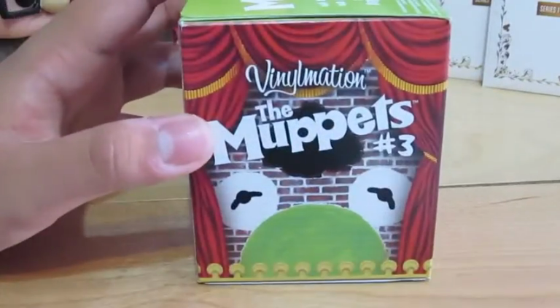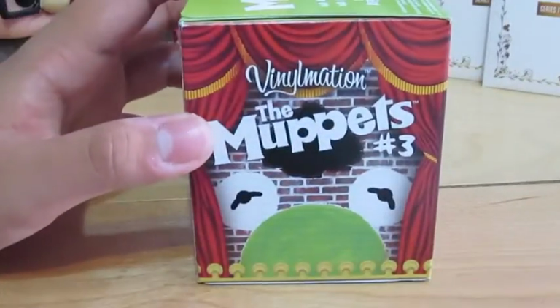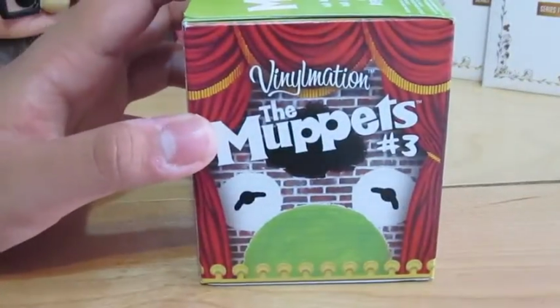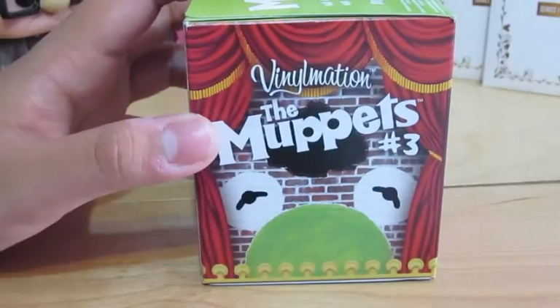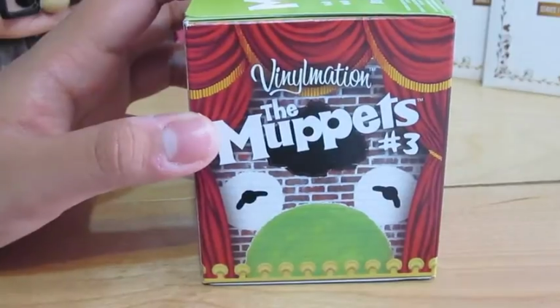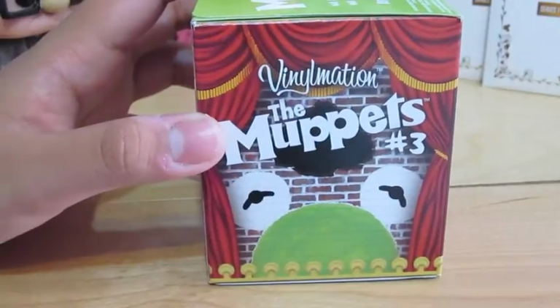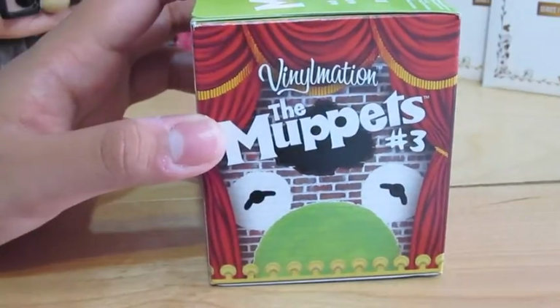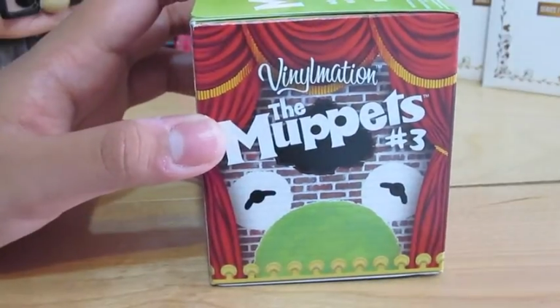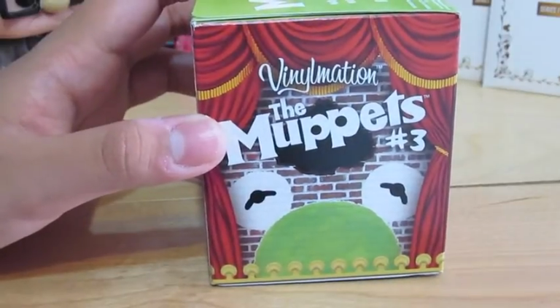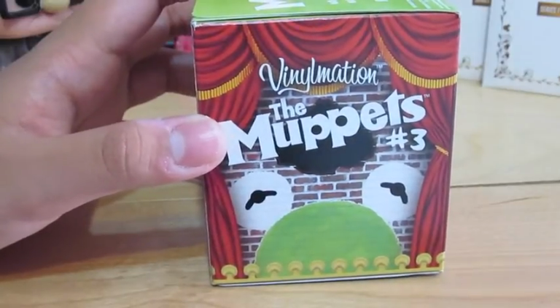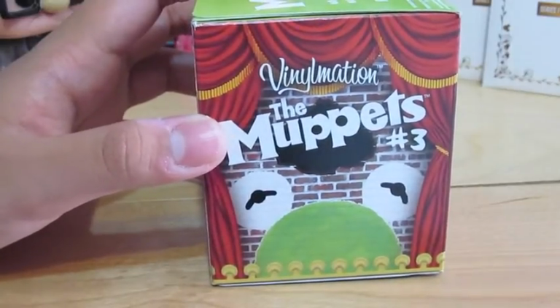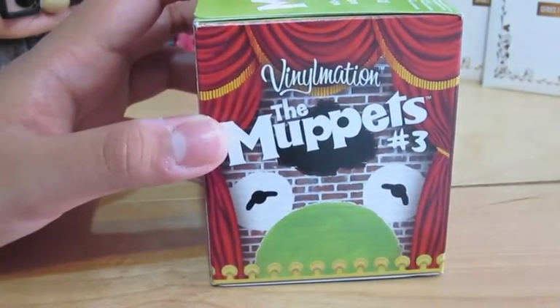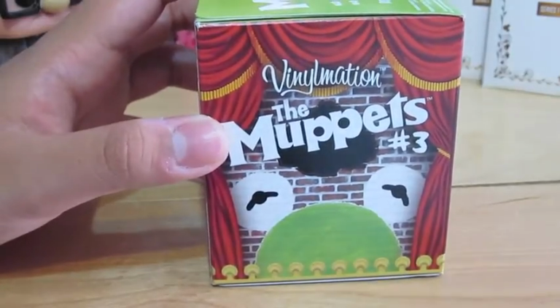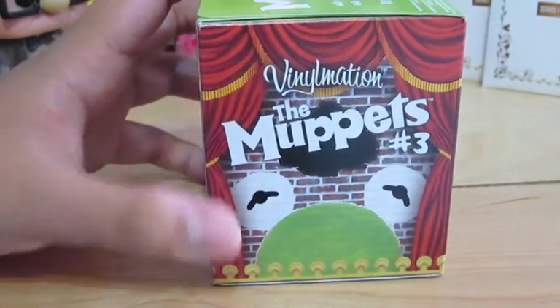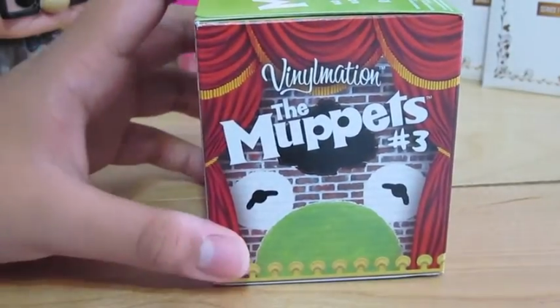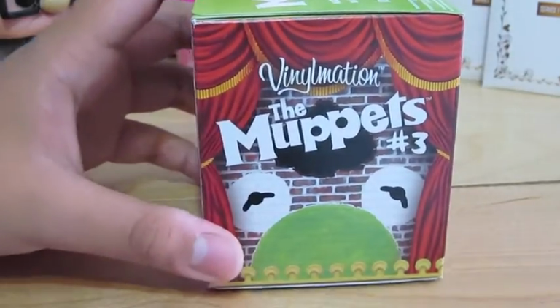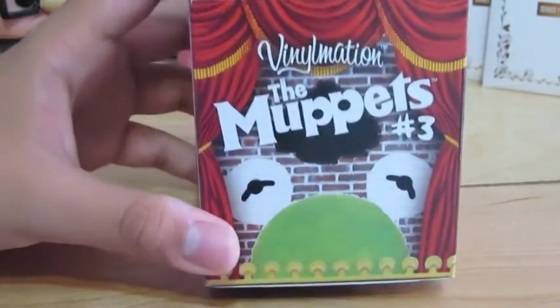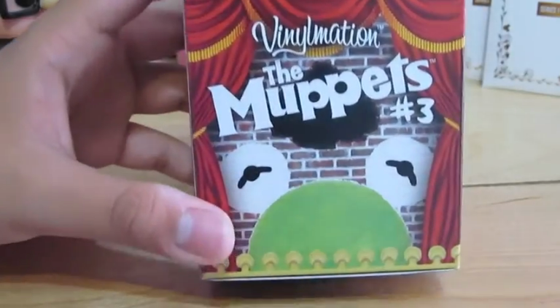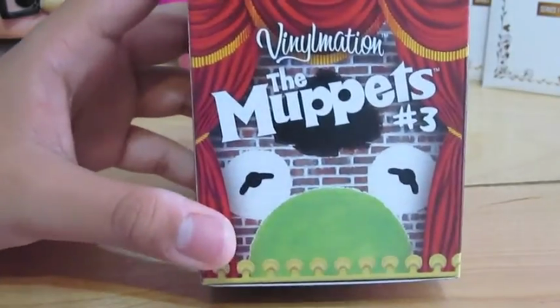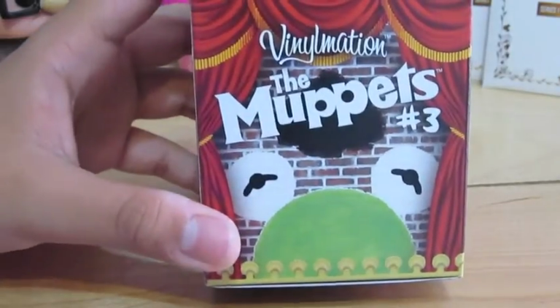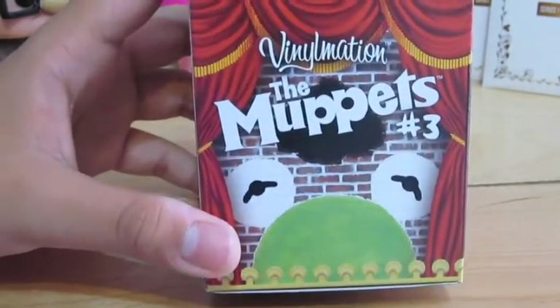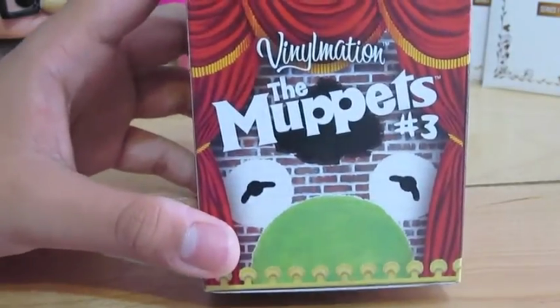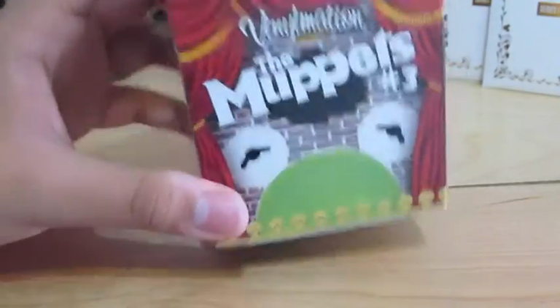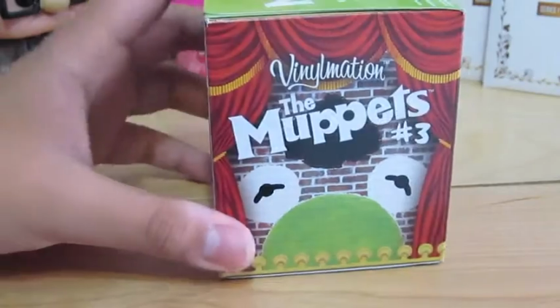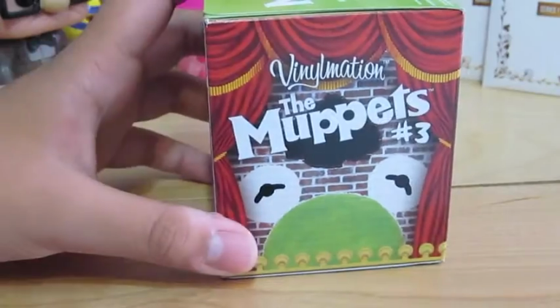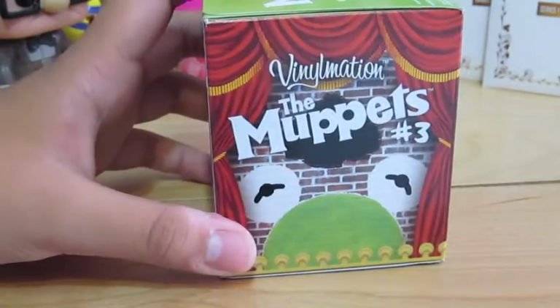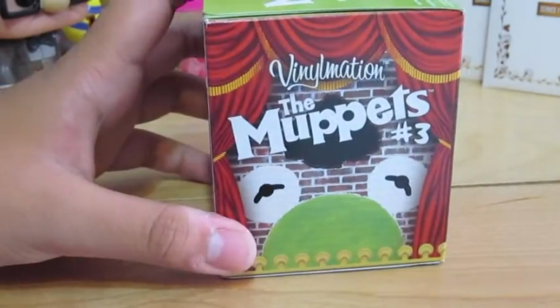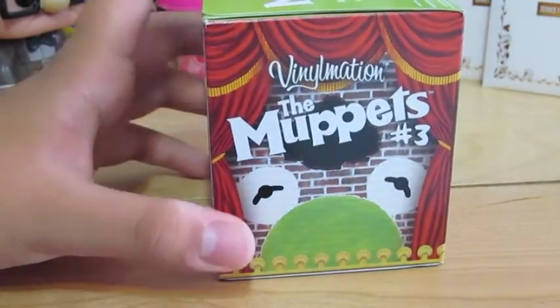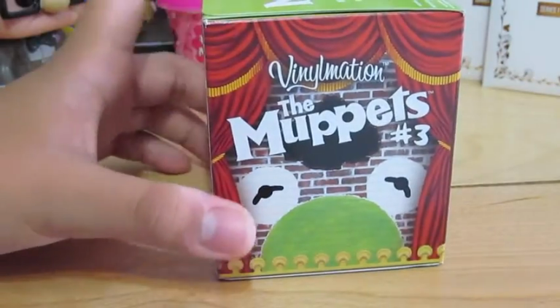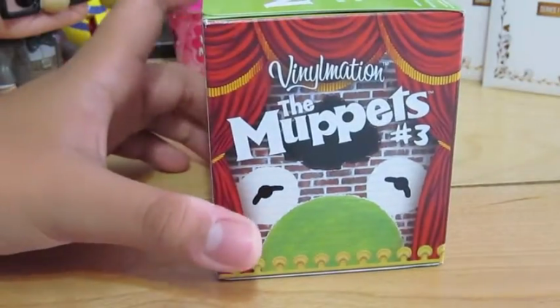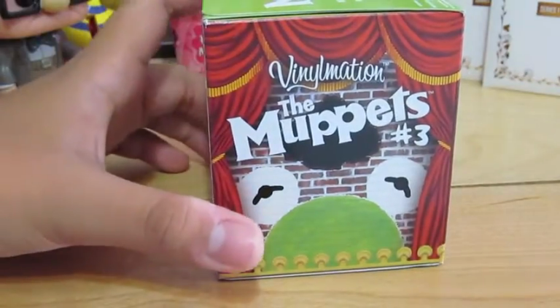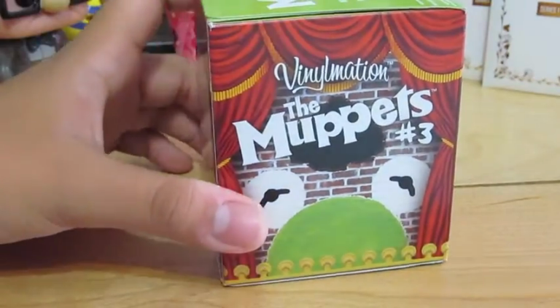Hey guys, this is Jirachi, and today is the Muppets Series 3 Vinylmation unboxing. So let's get started.